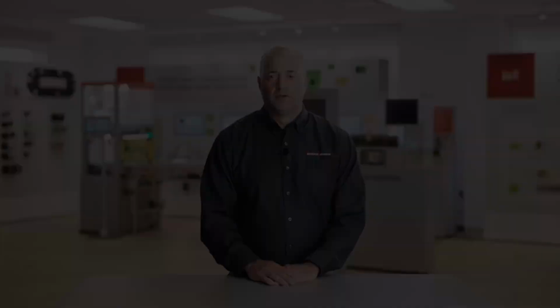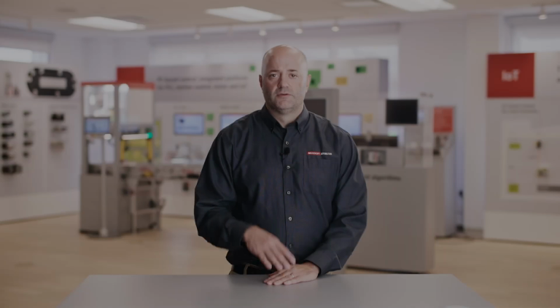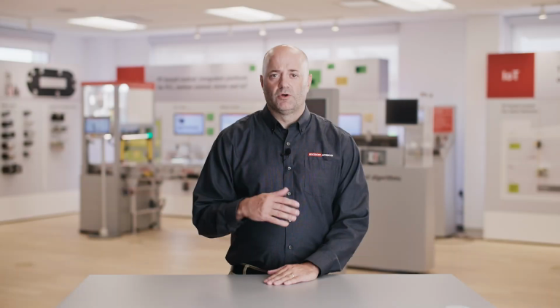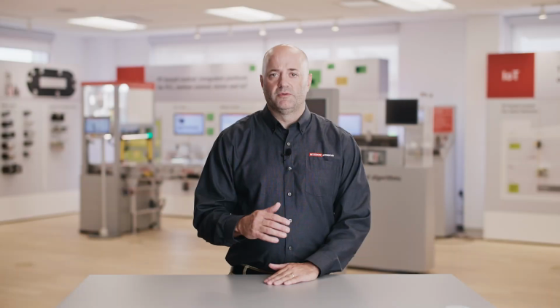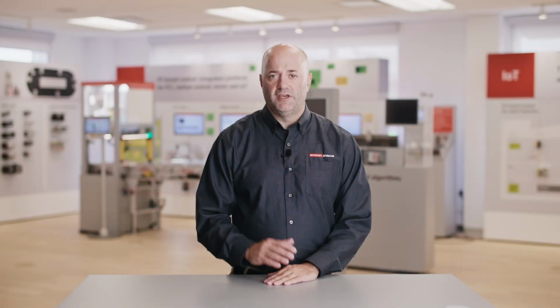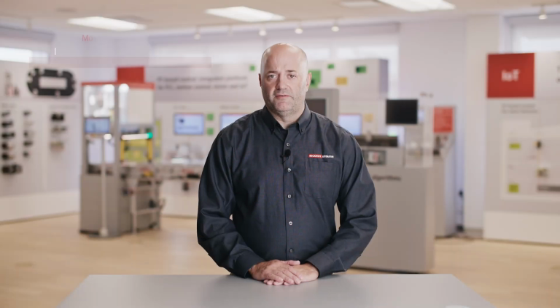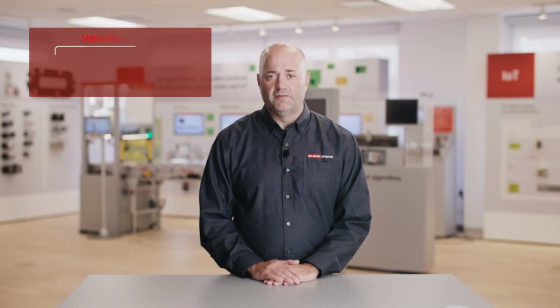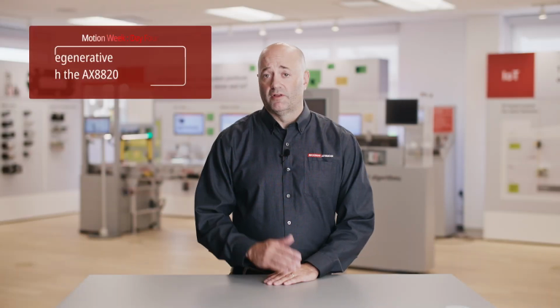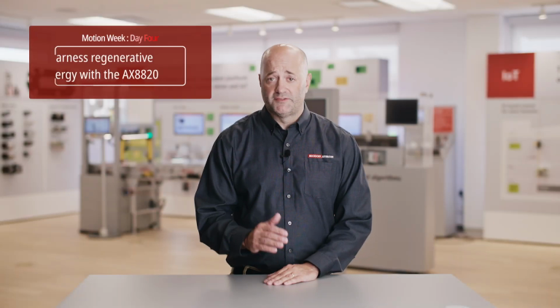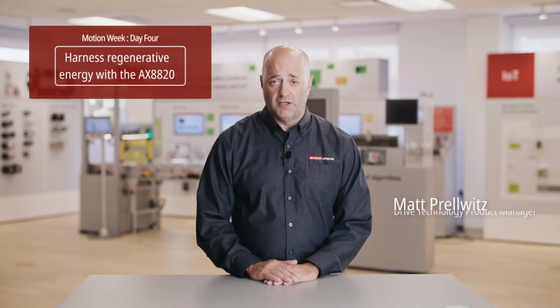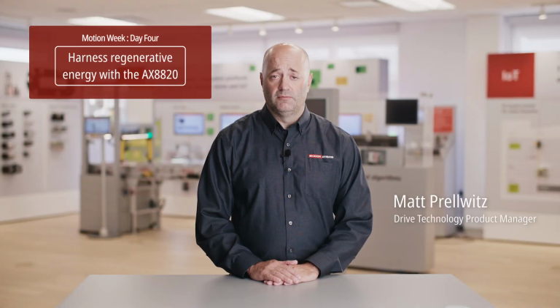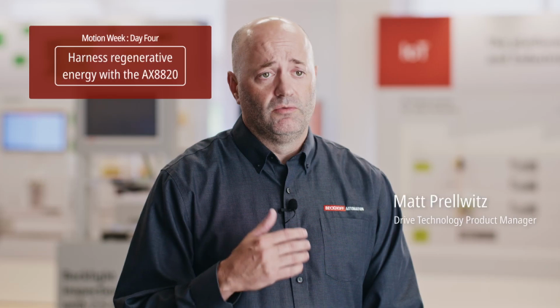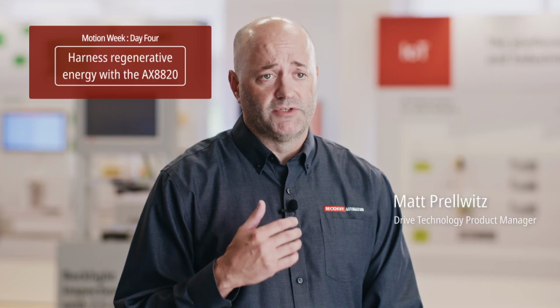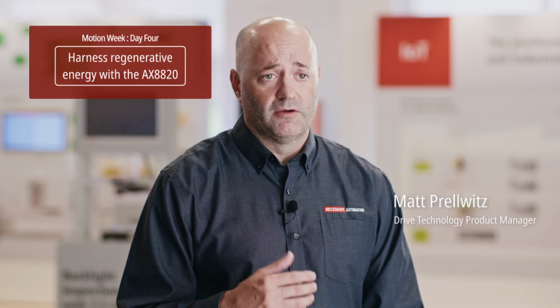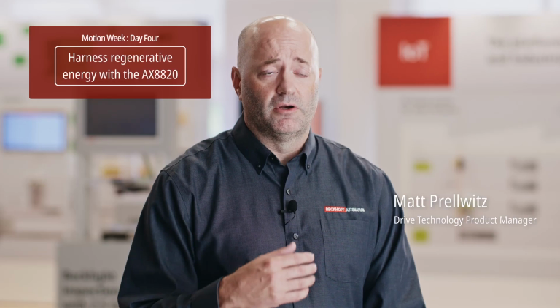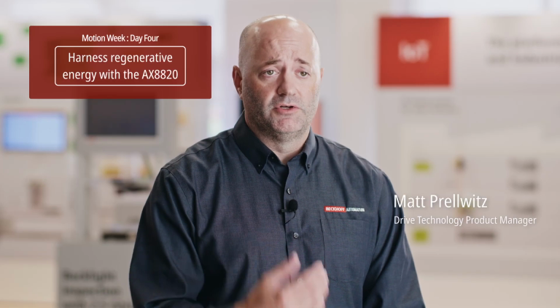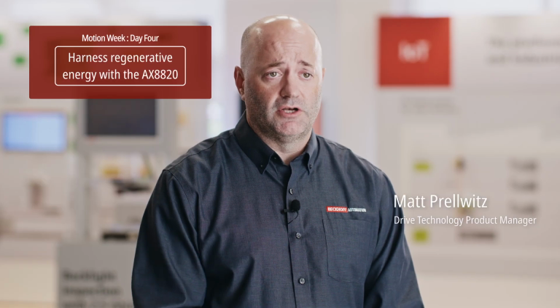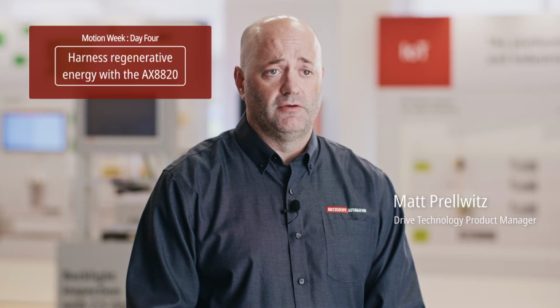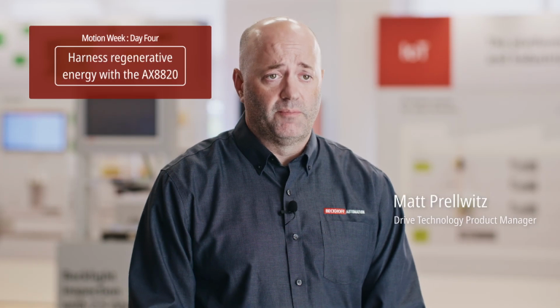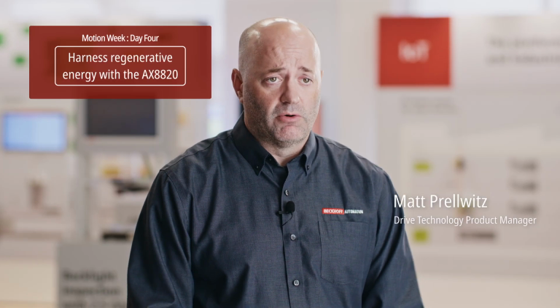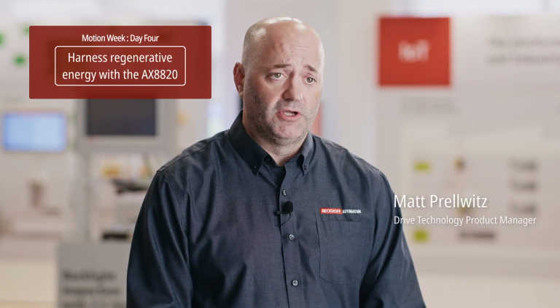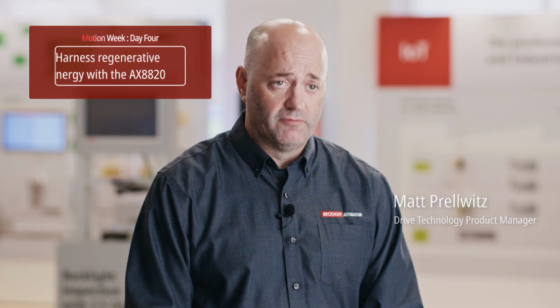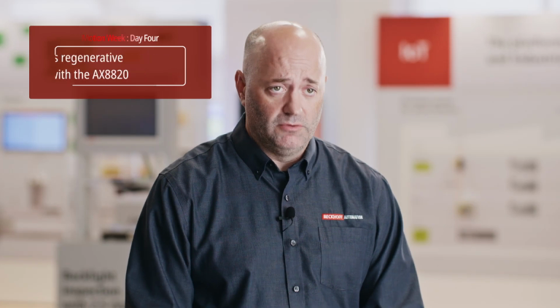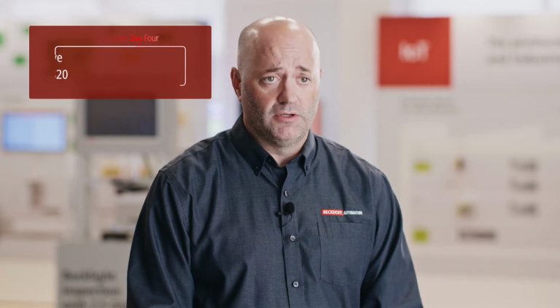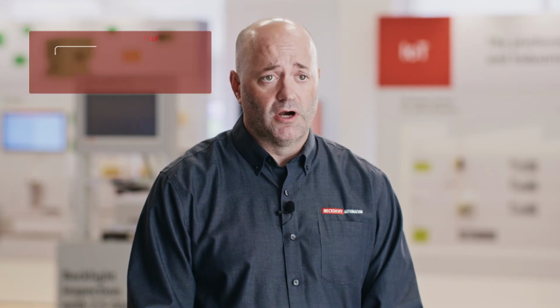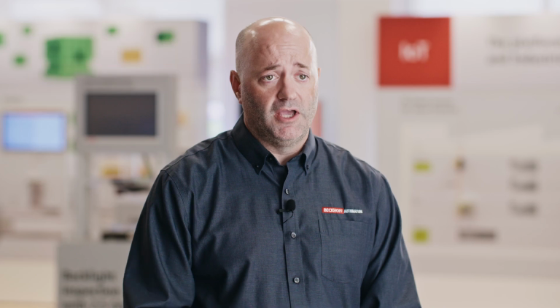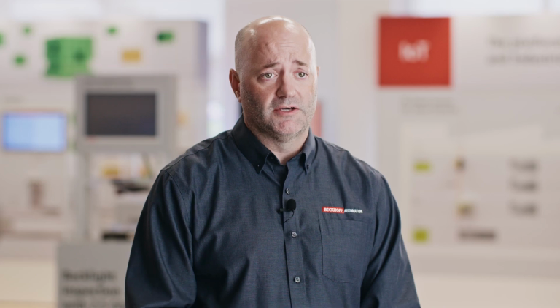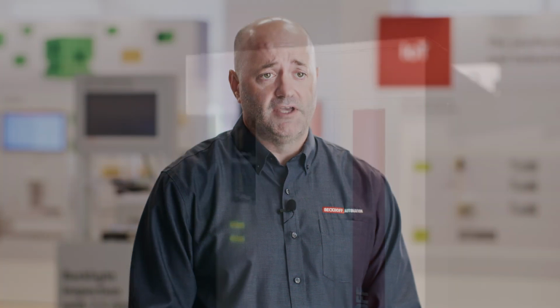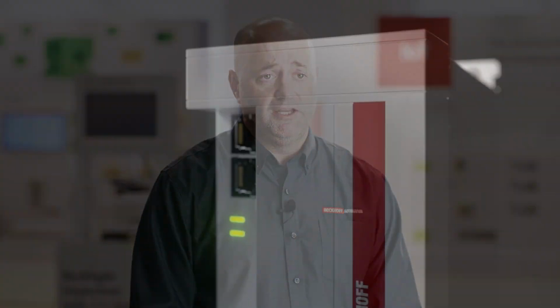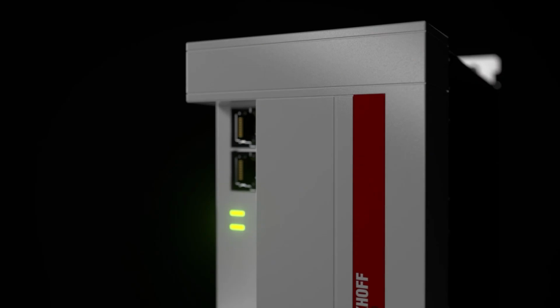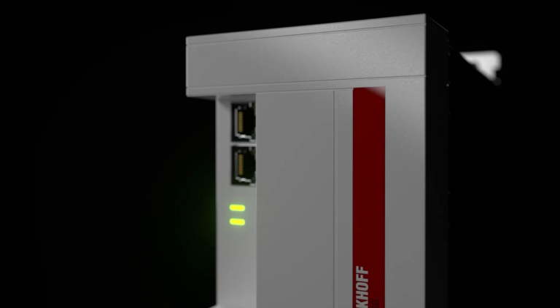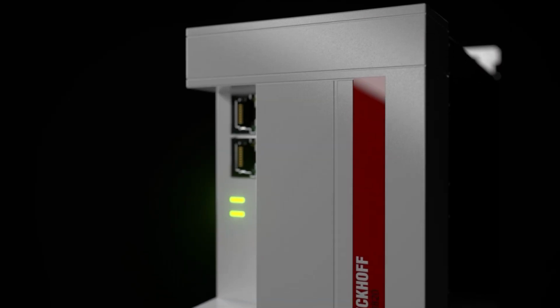Welcome to day five, our last day. We'll talk about our regenerative power recovery unit, our AX8820.